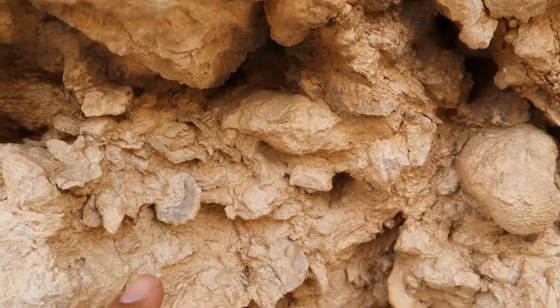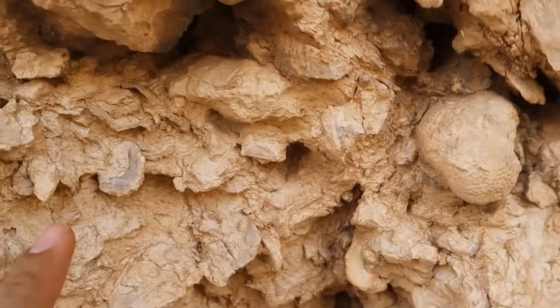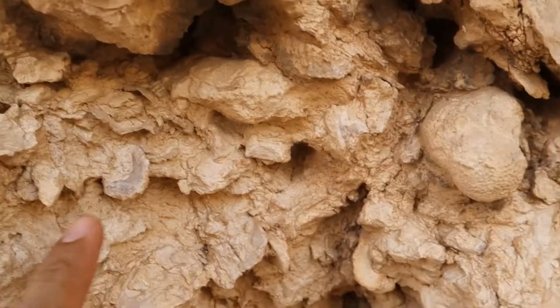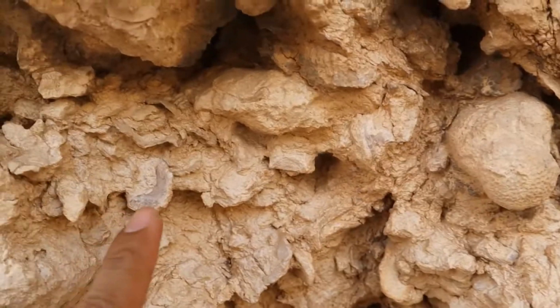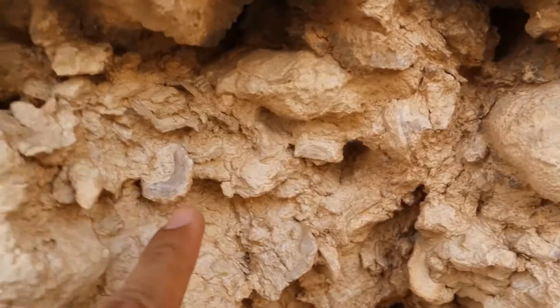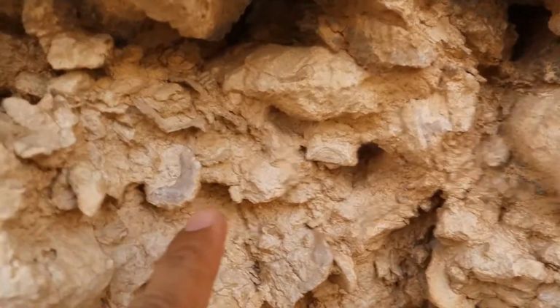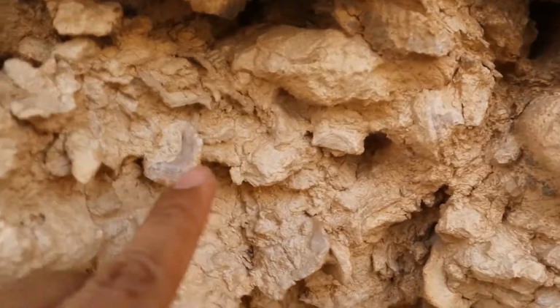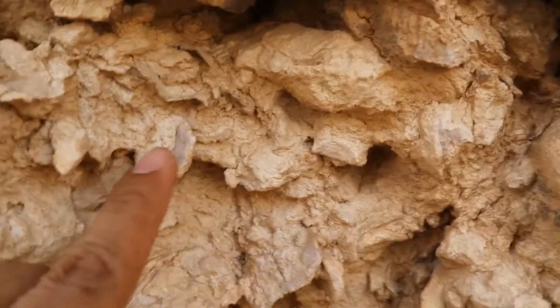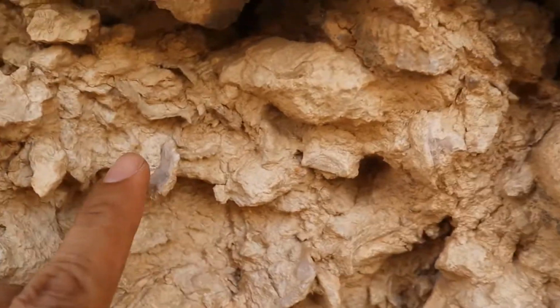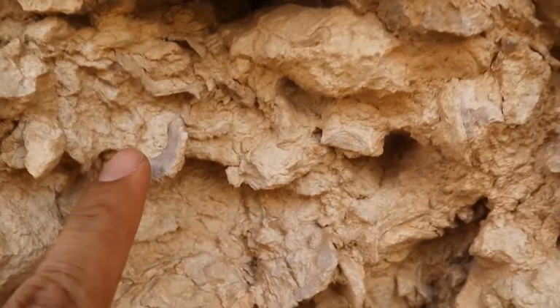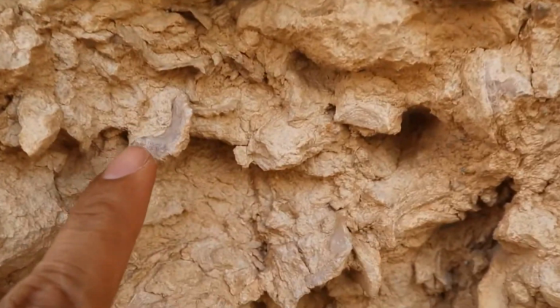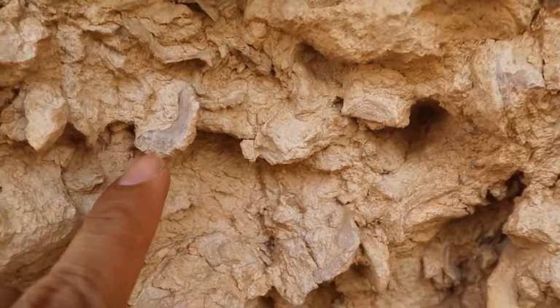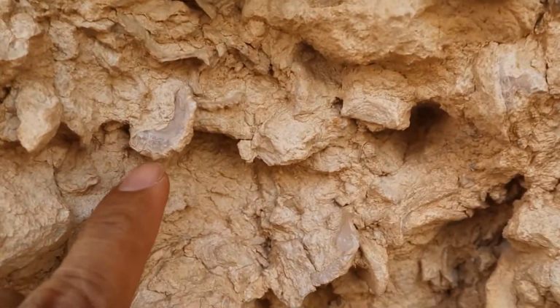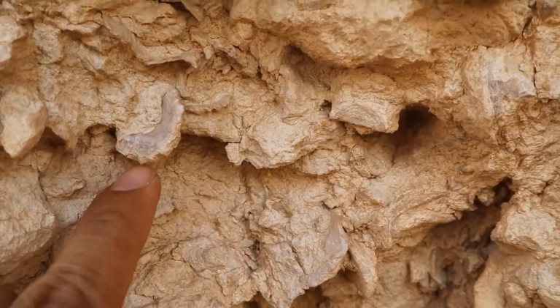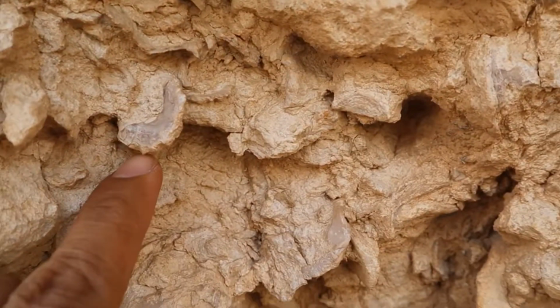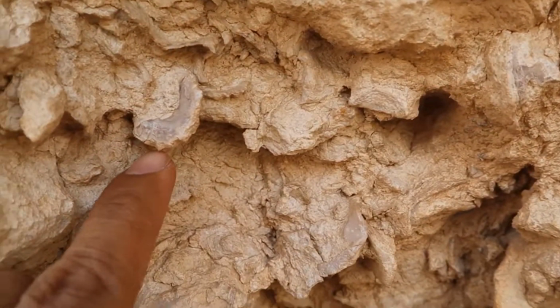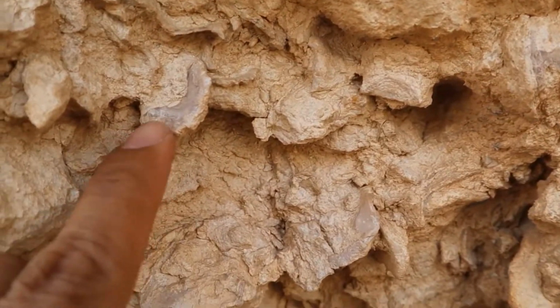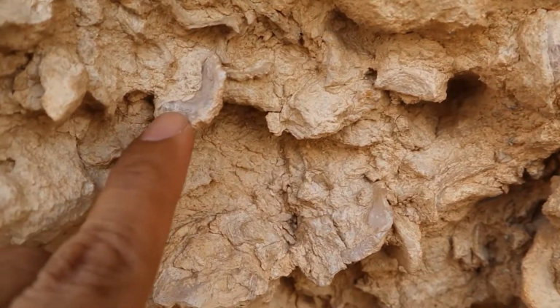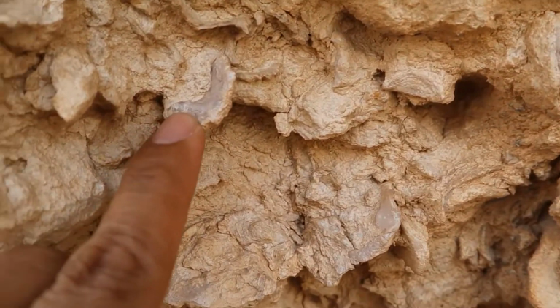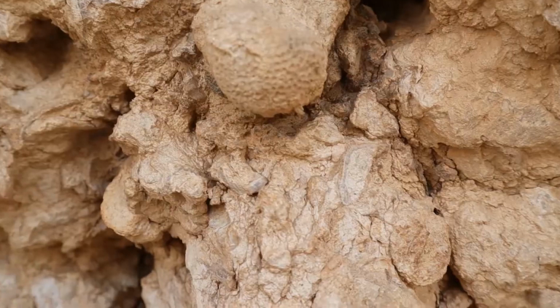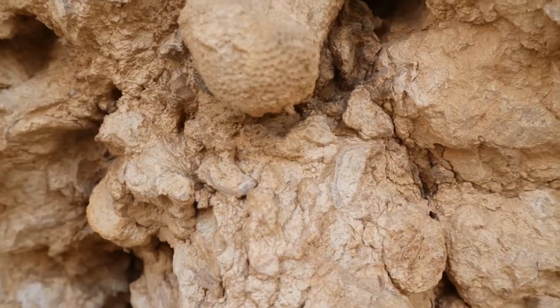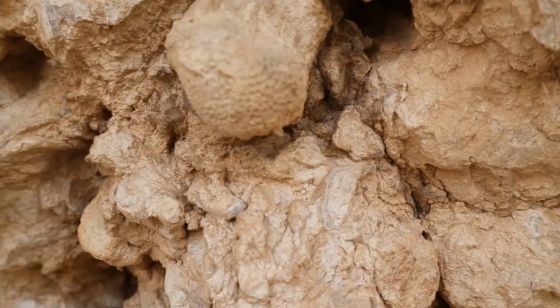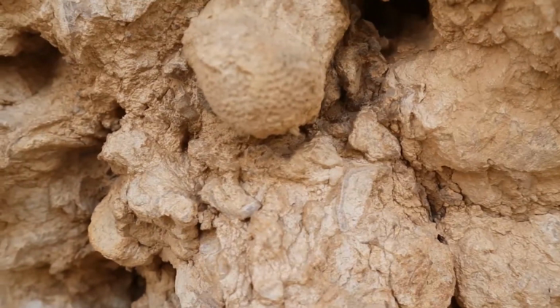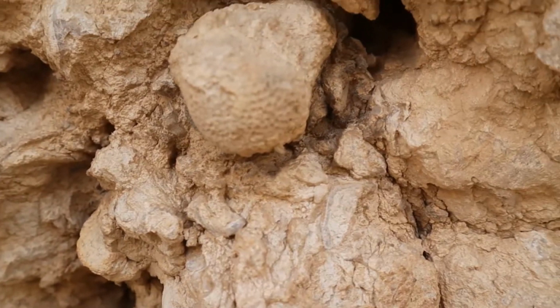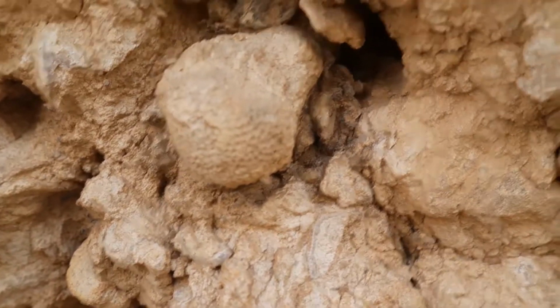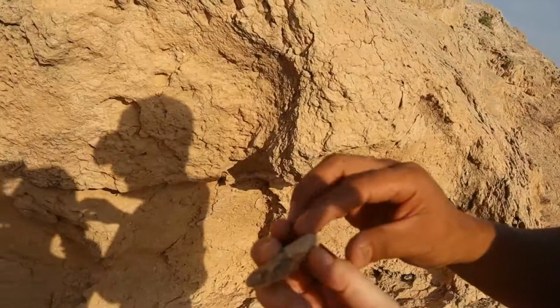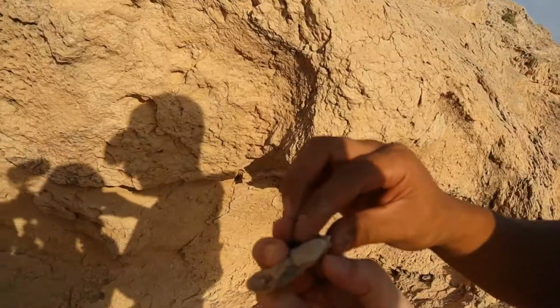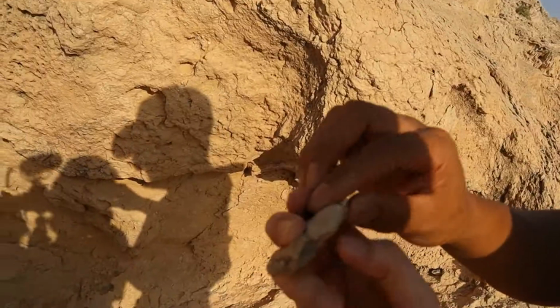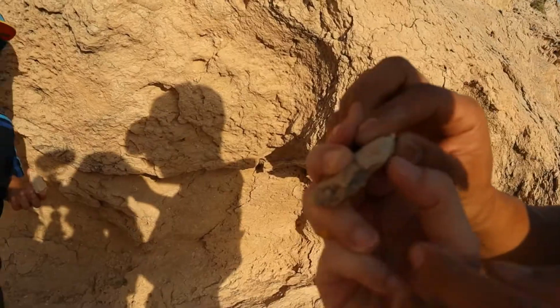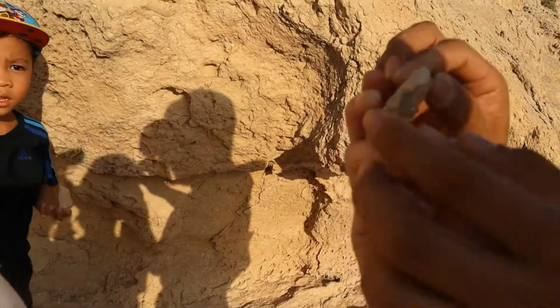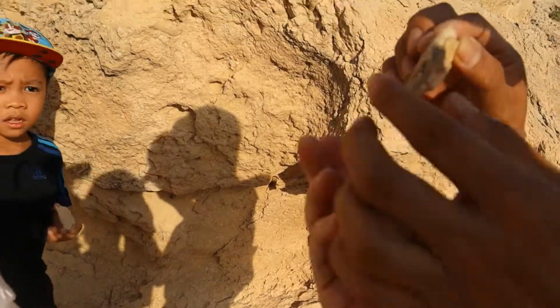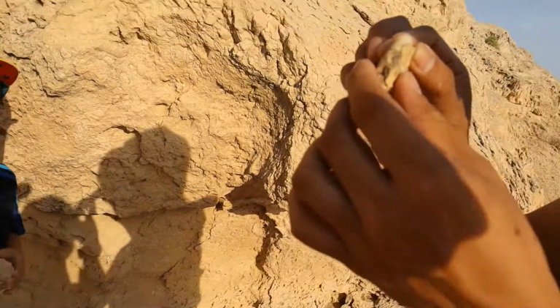This one is a shell. Coral. Look at that! It's a small crab.